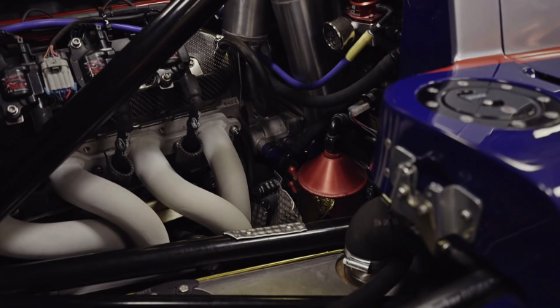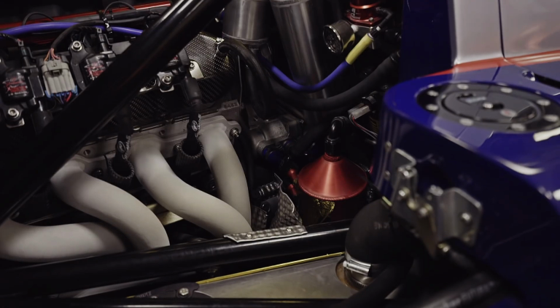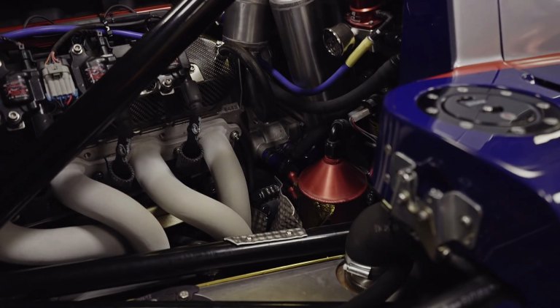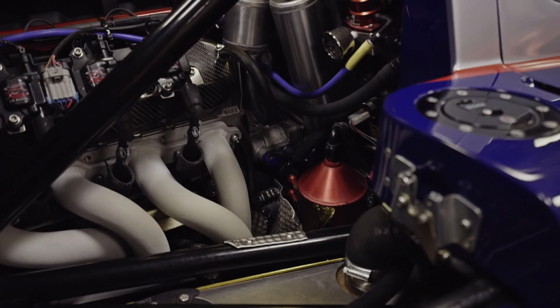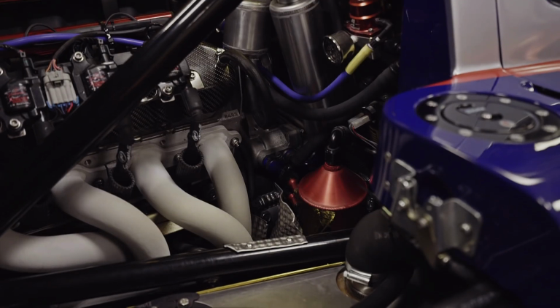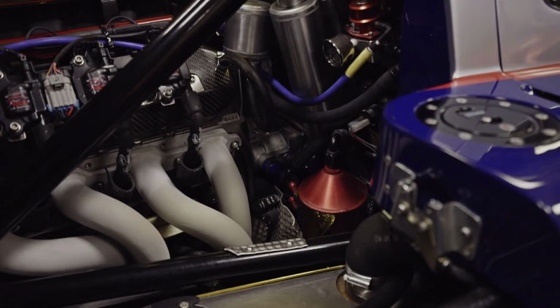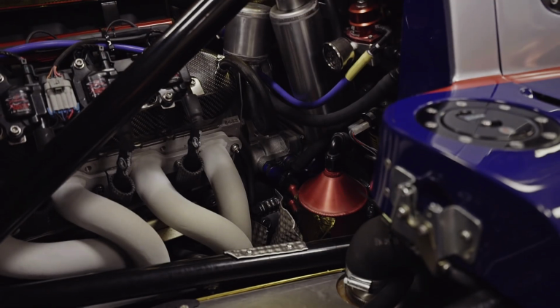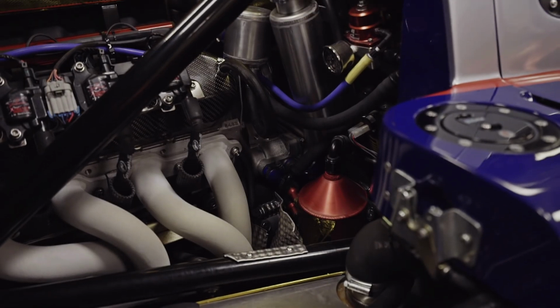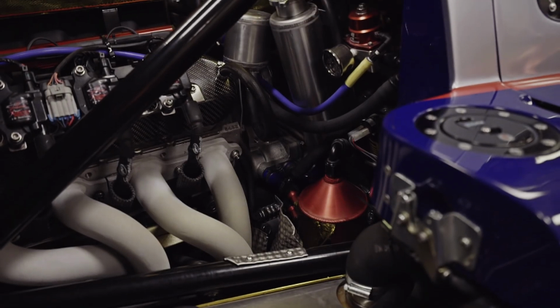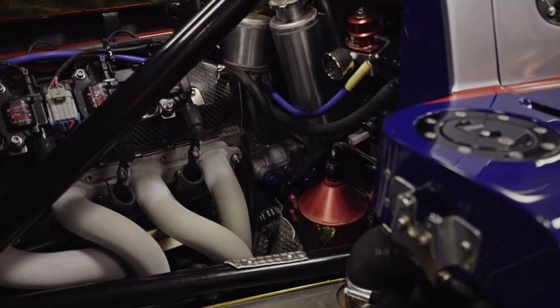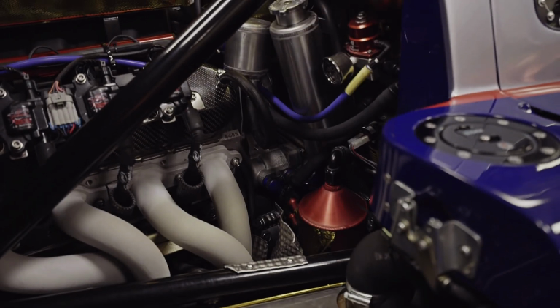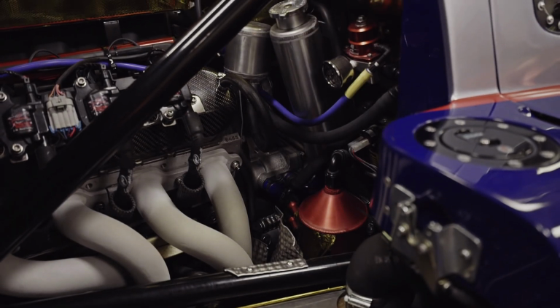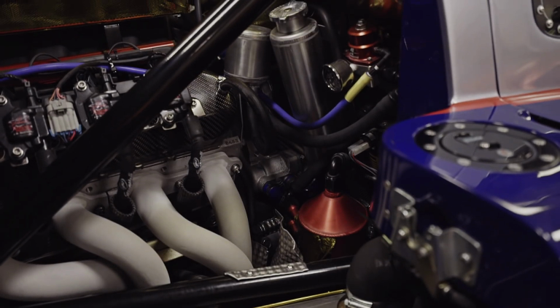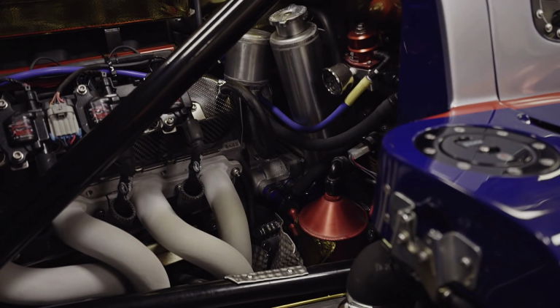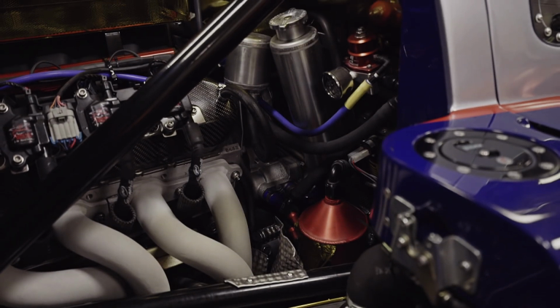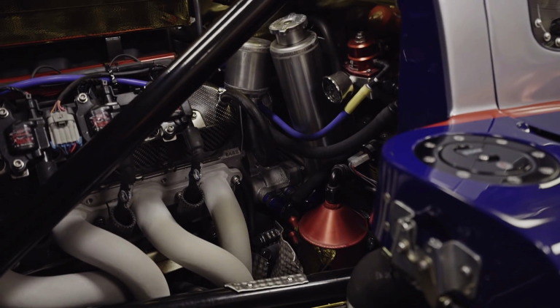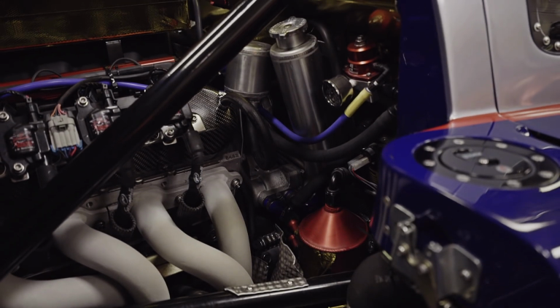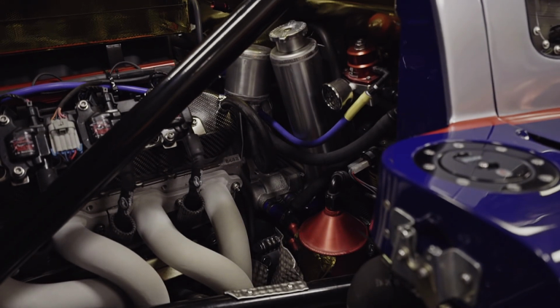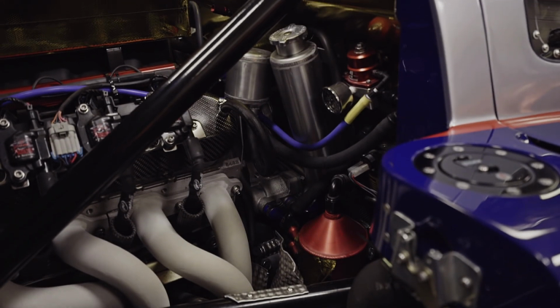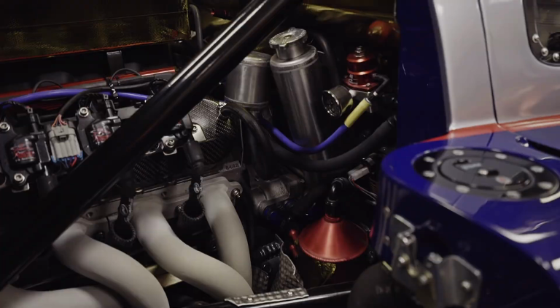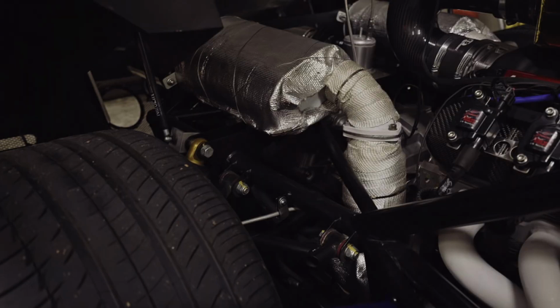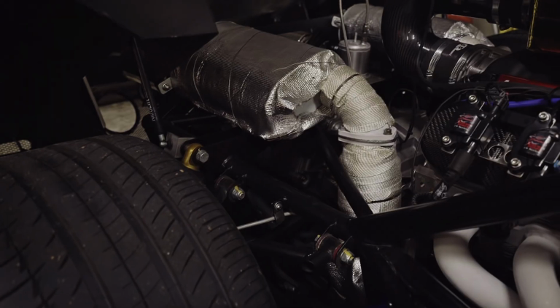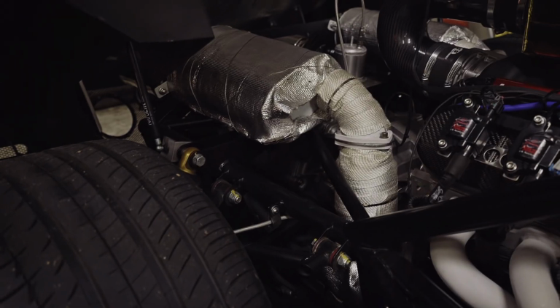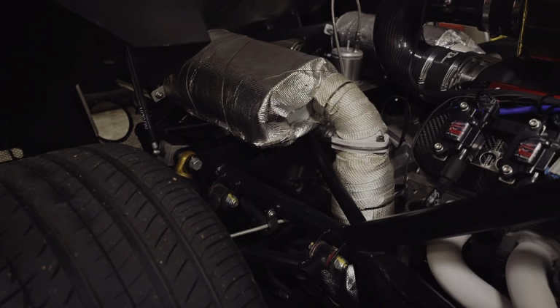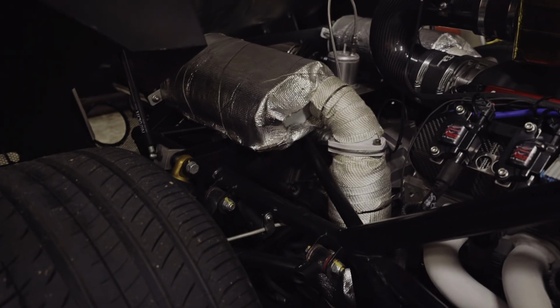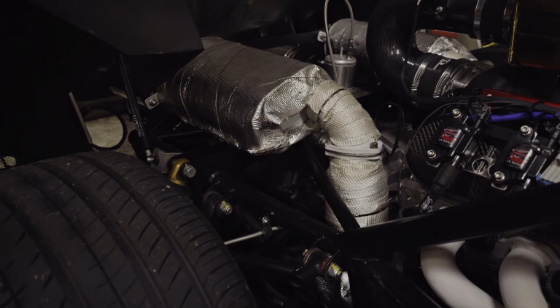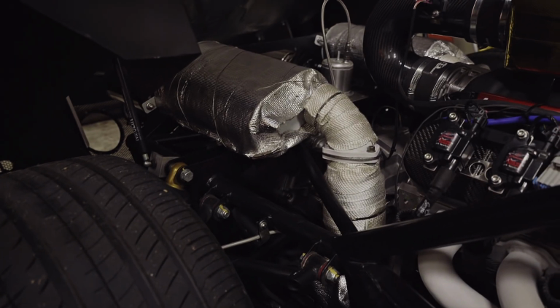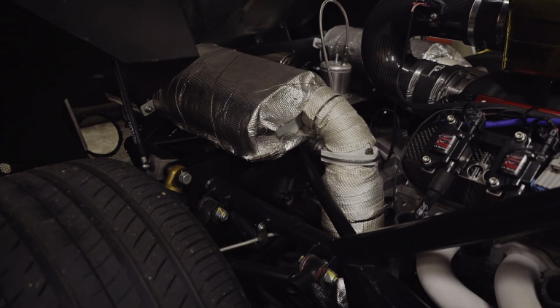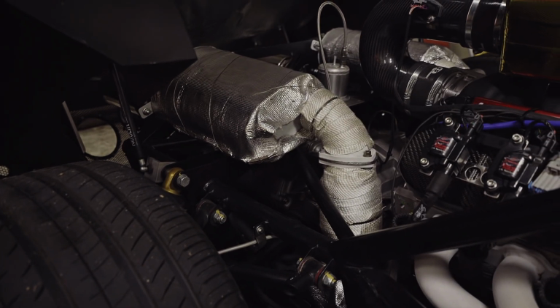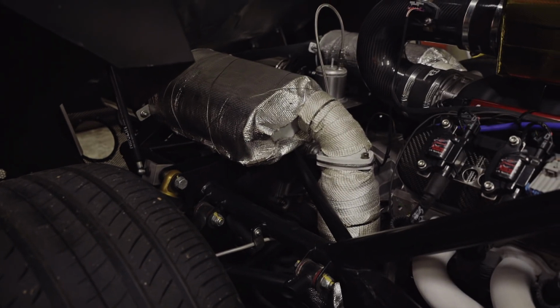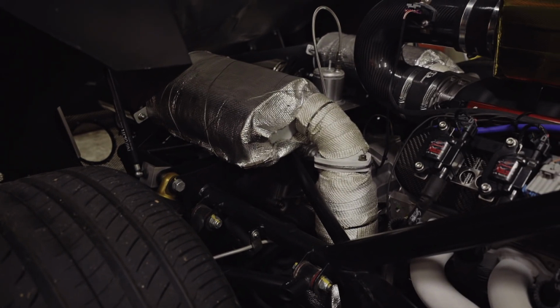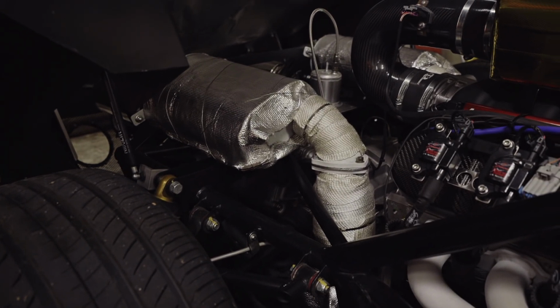The engine has been modified to increase the horsepower, and the transmission has been modified to handle the increased horsepower.